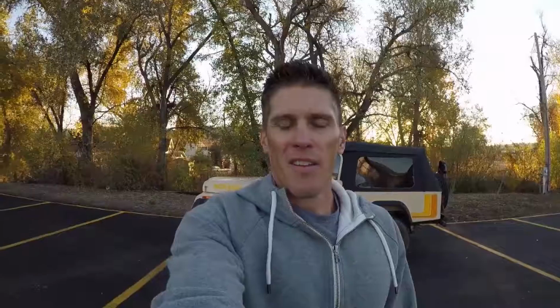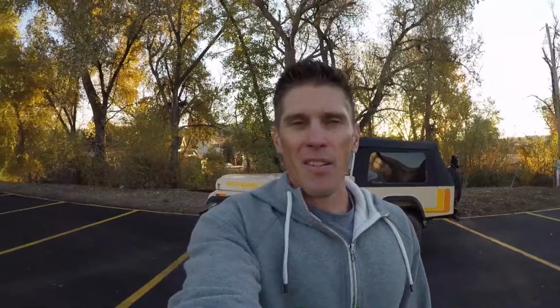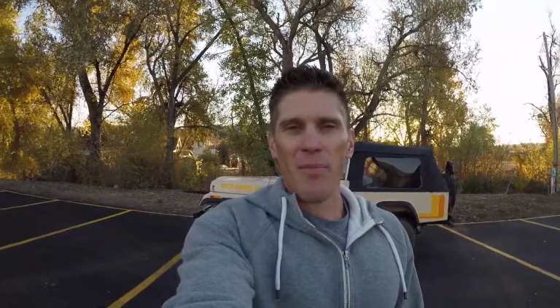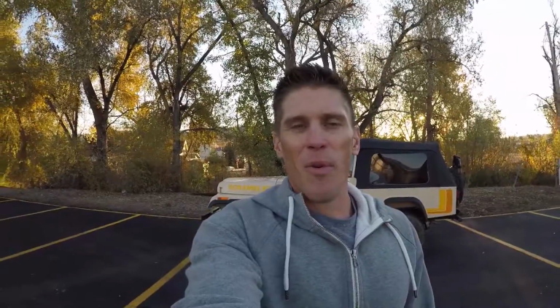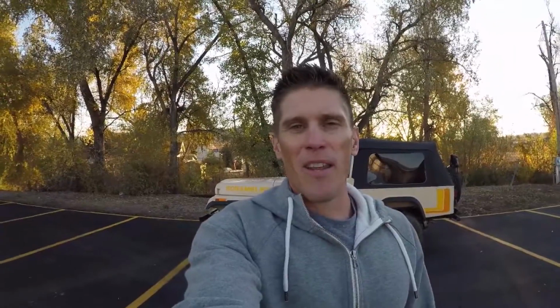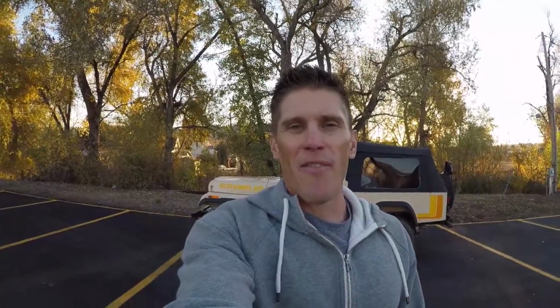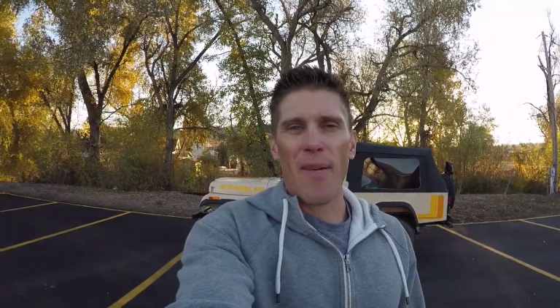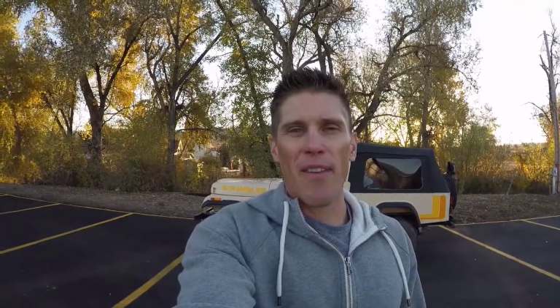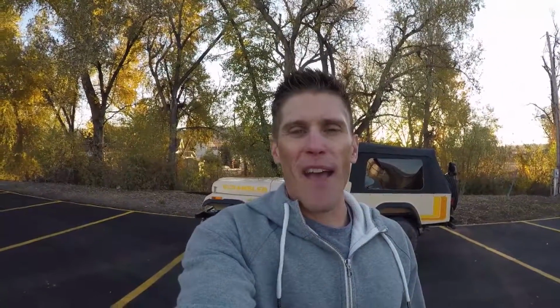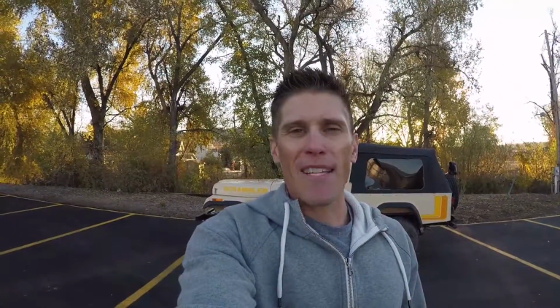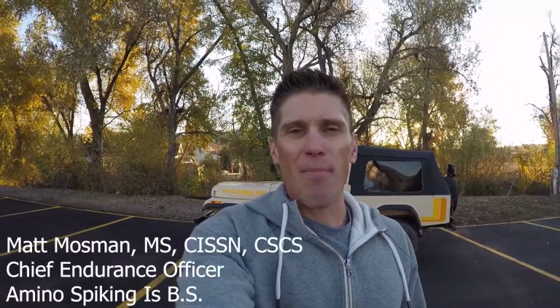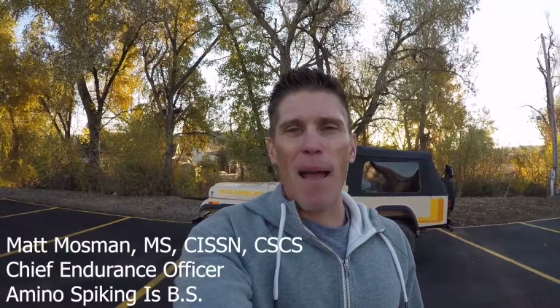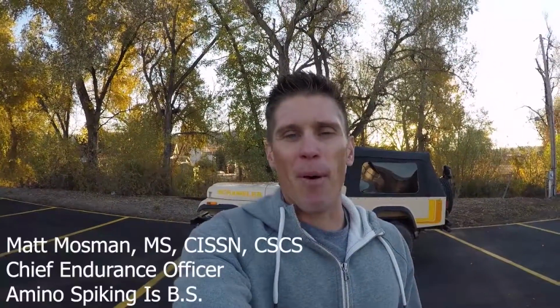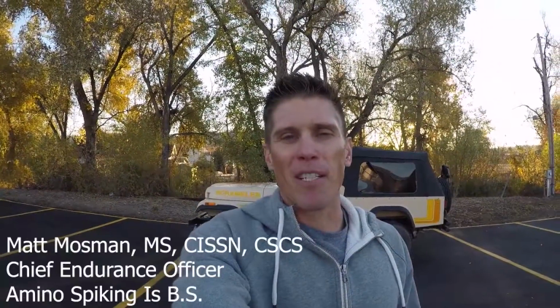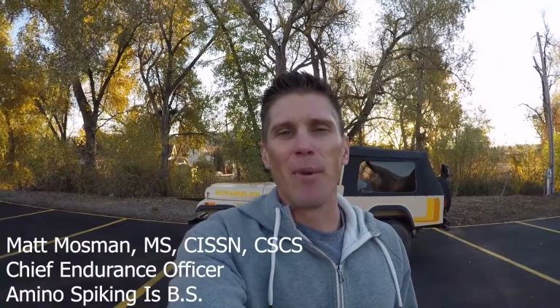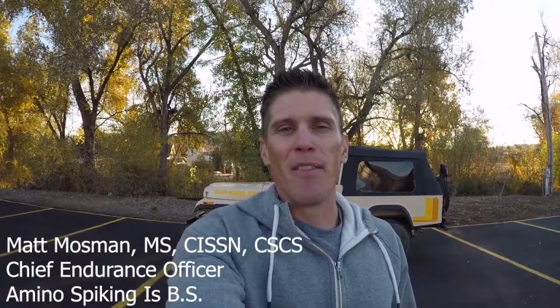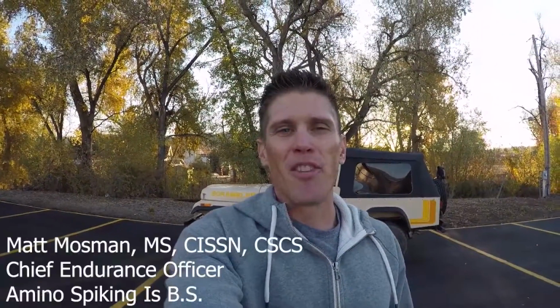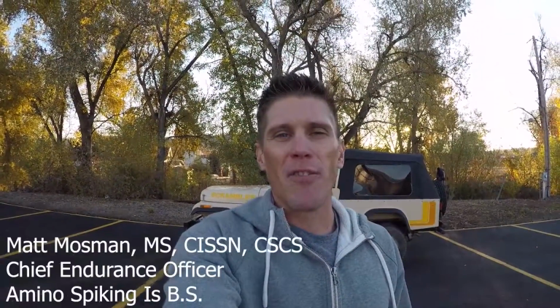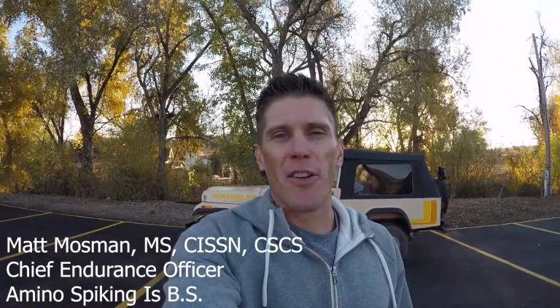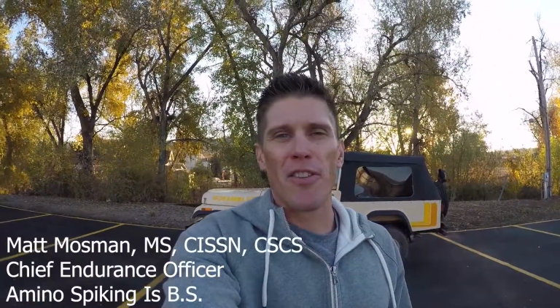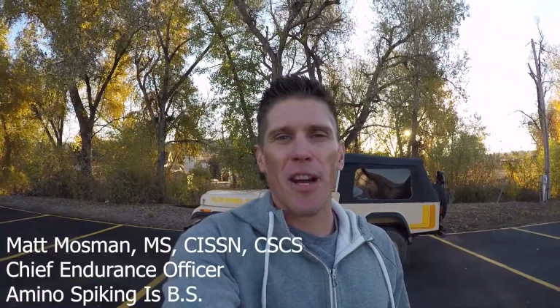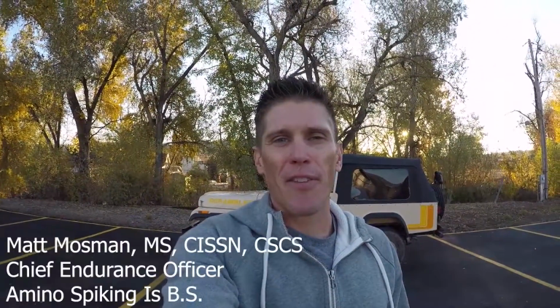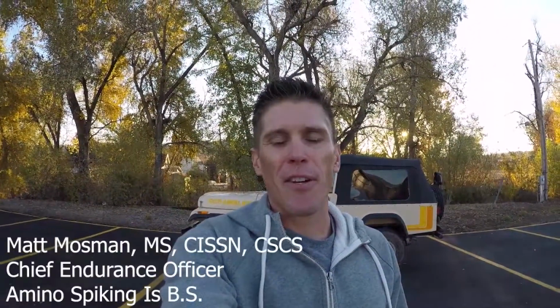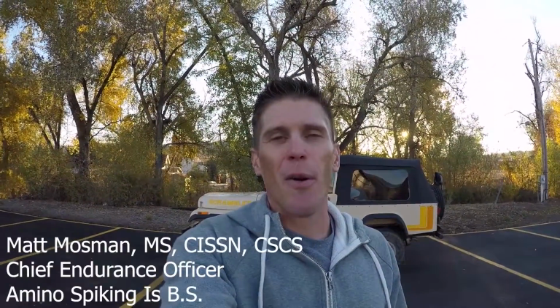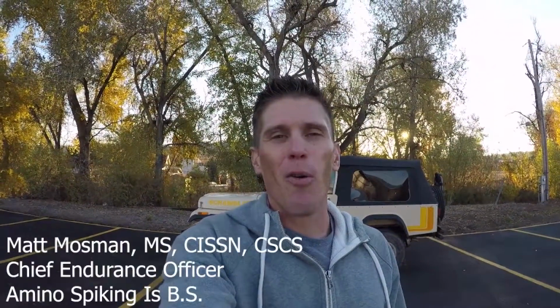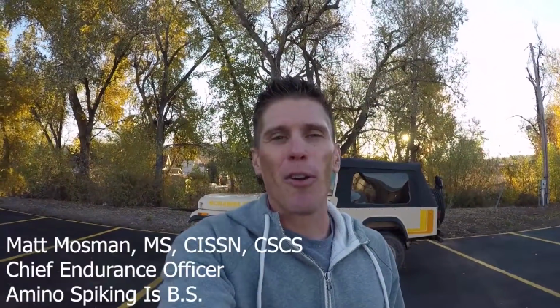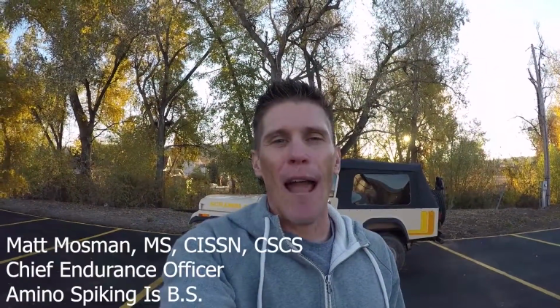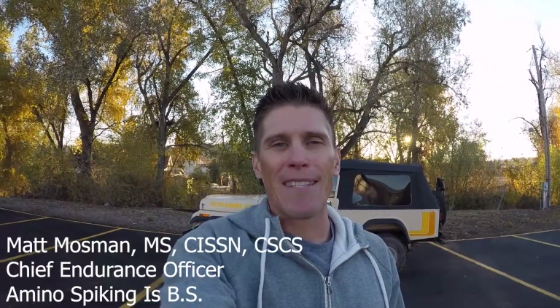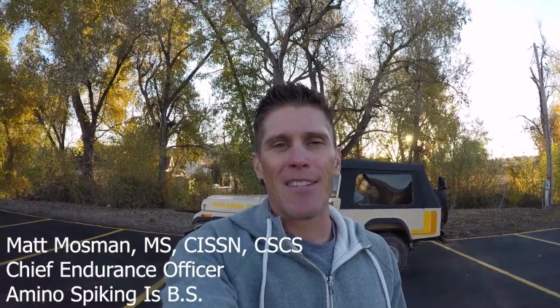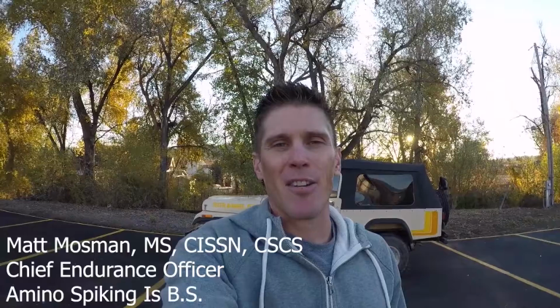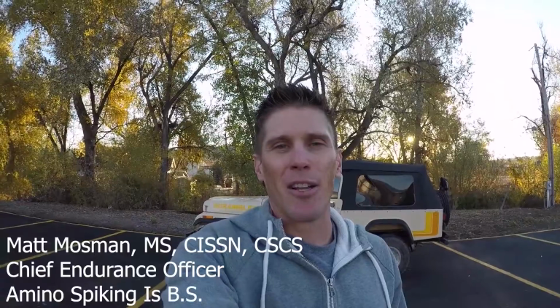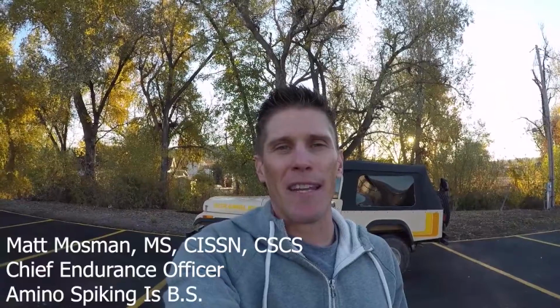Good morning, family of fast. Matt Mossman, the Chief Endurance Officer over at Enduralite.